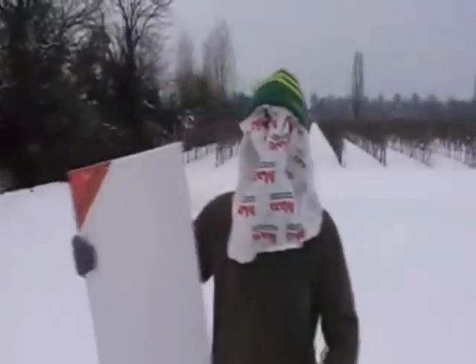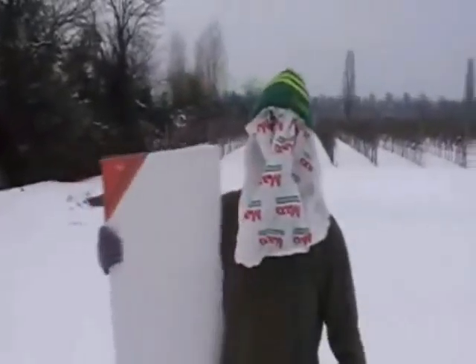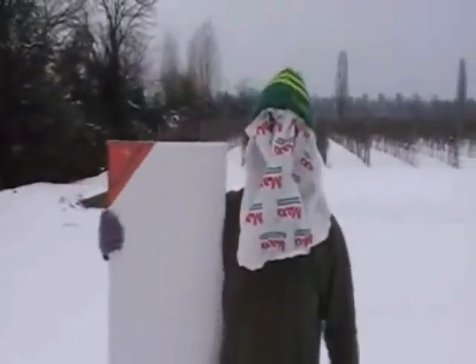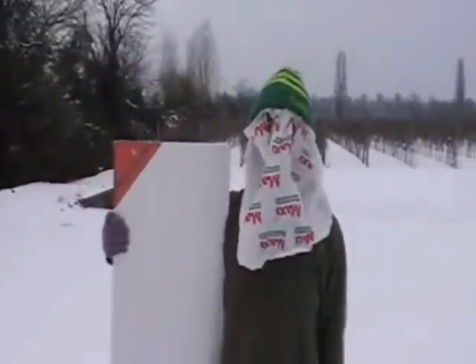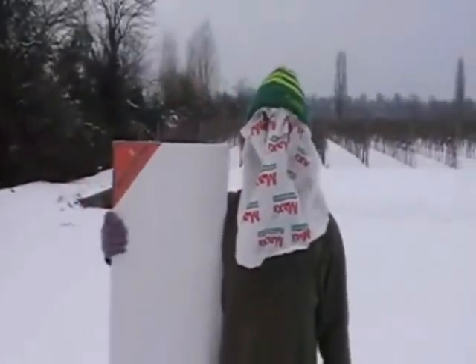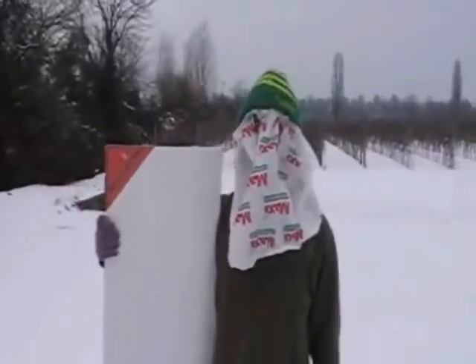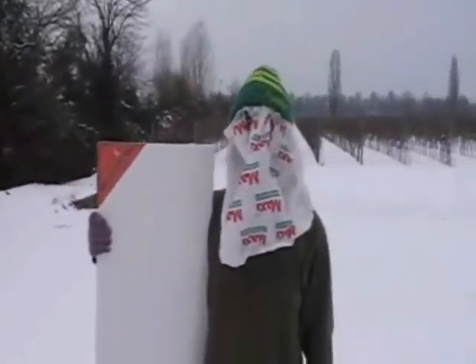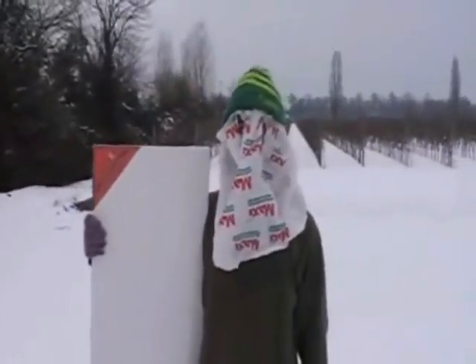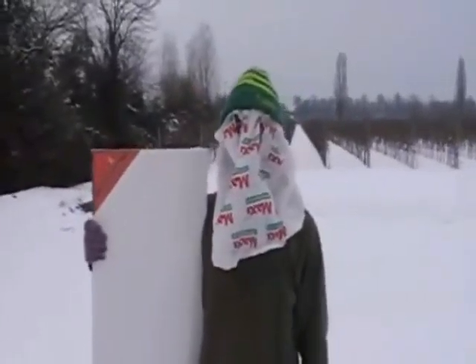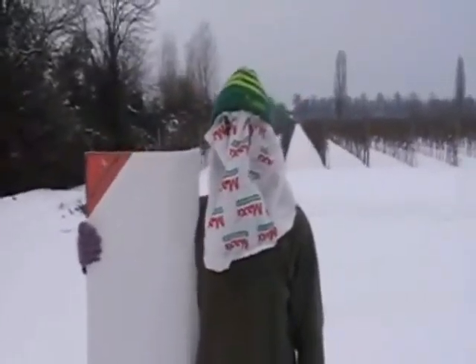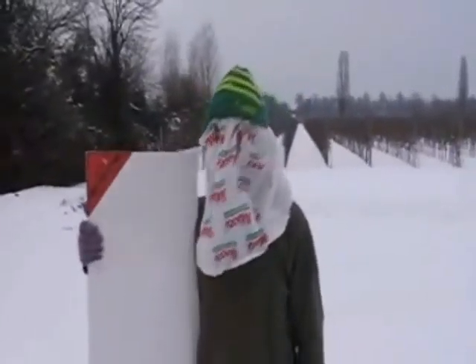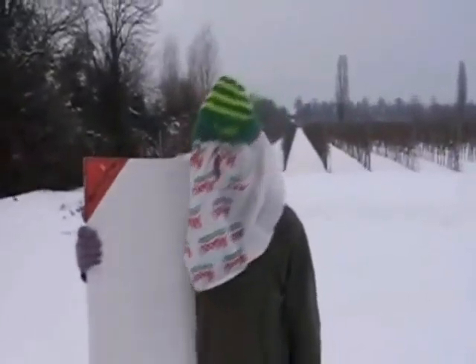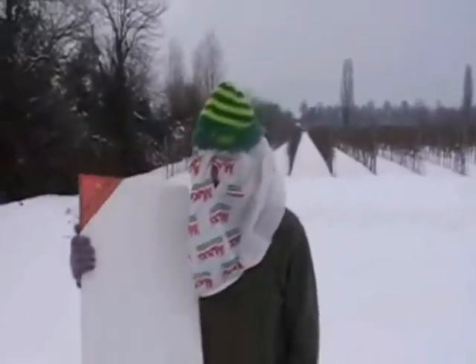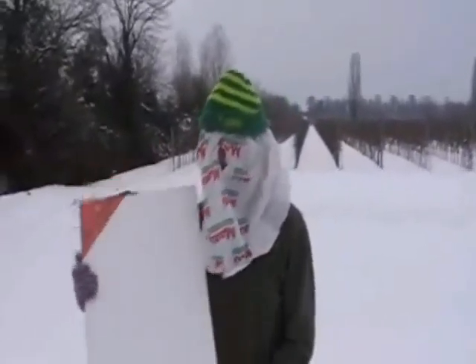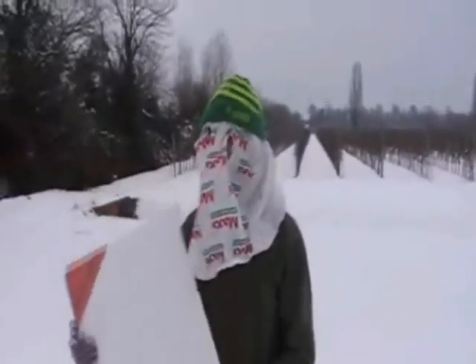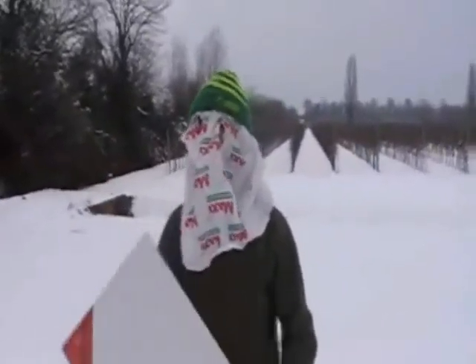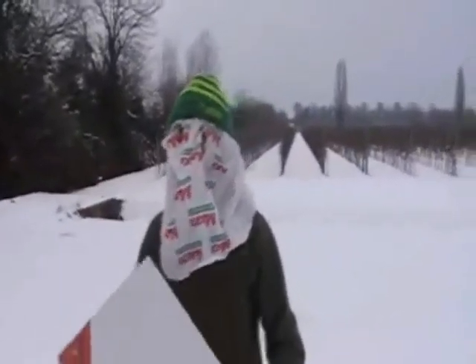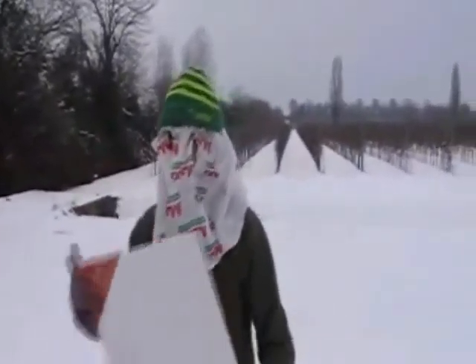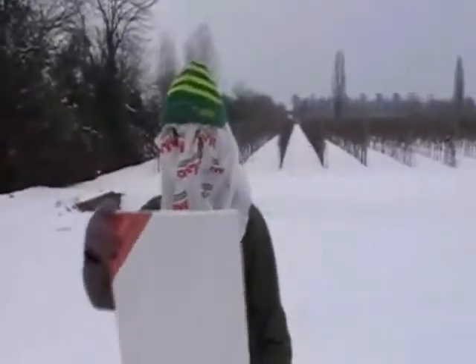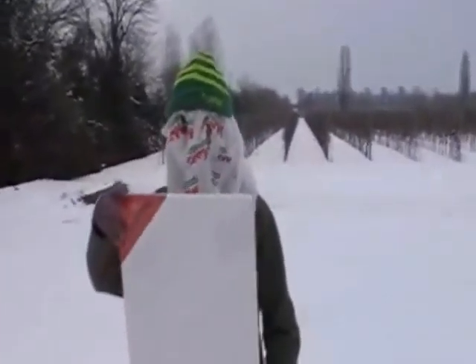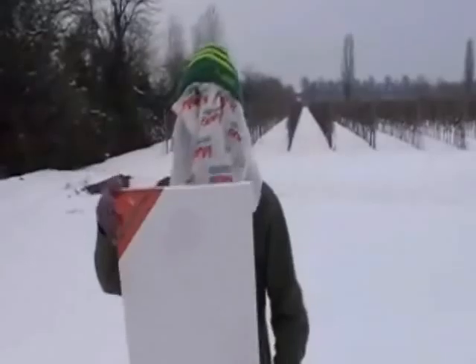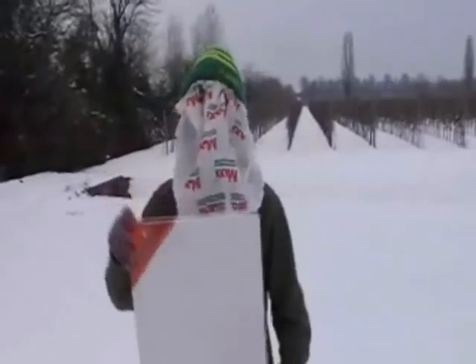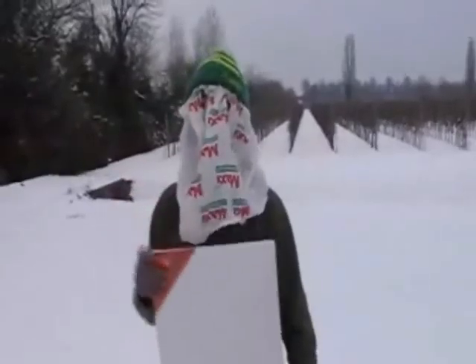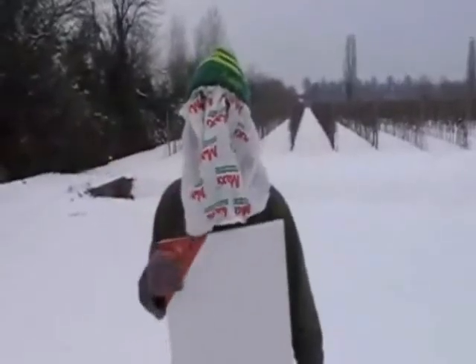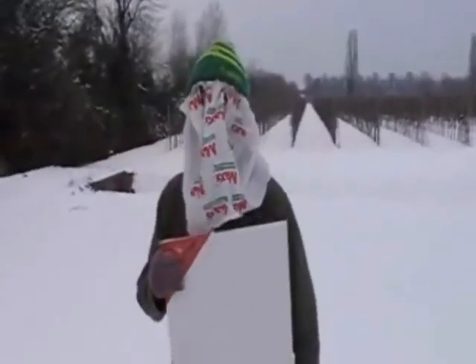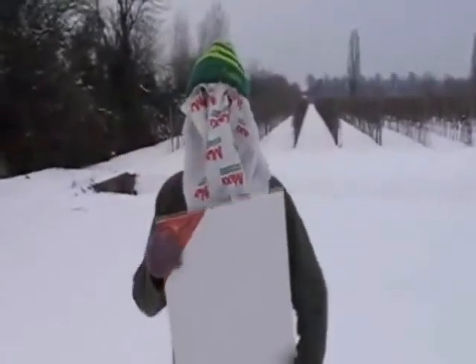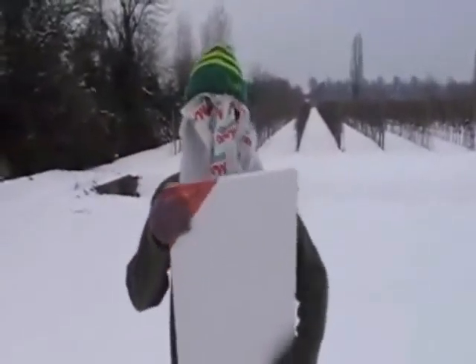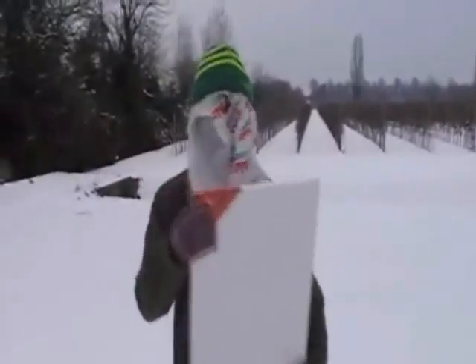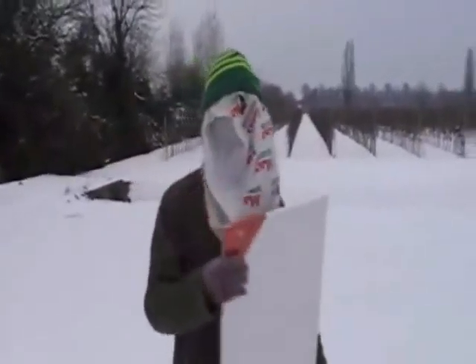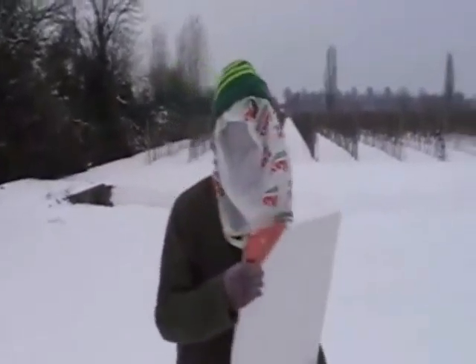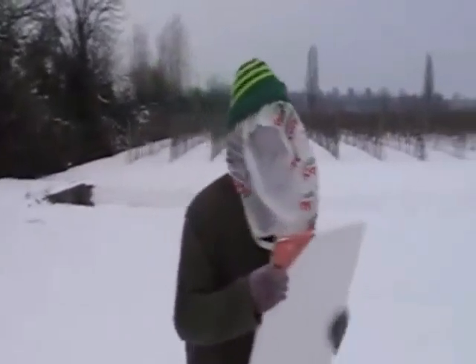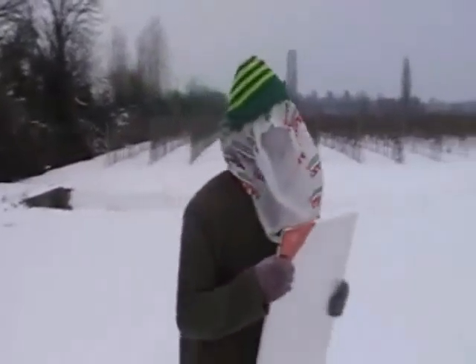Welcome, my students, to a new lesson of how to become a contemporary artist — the Christmas lesson.